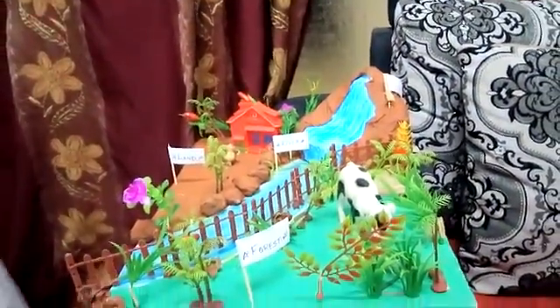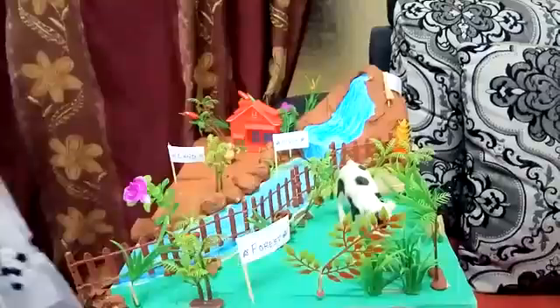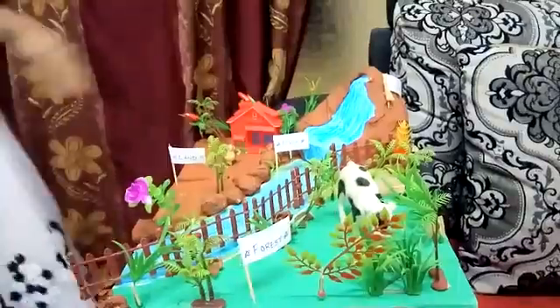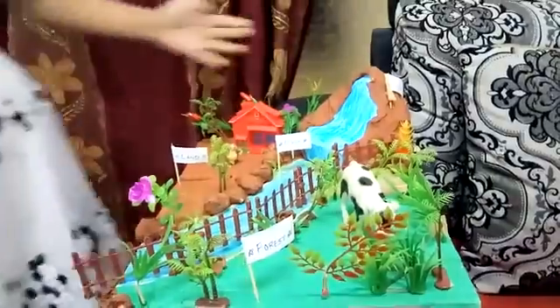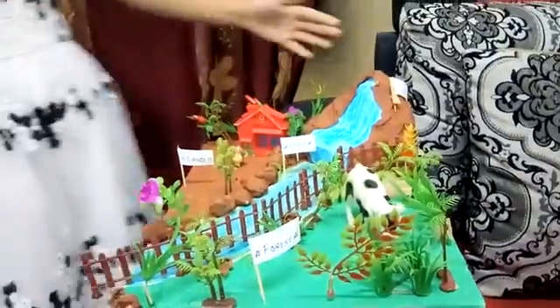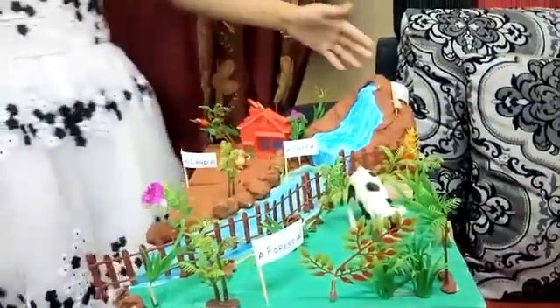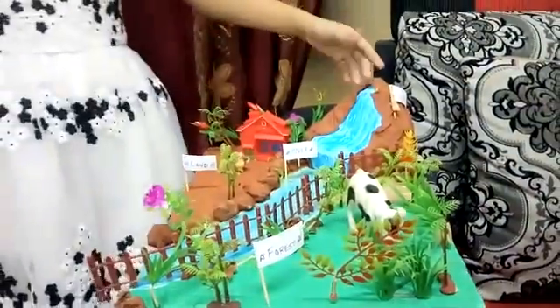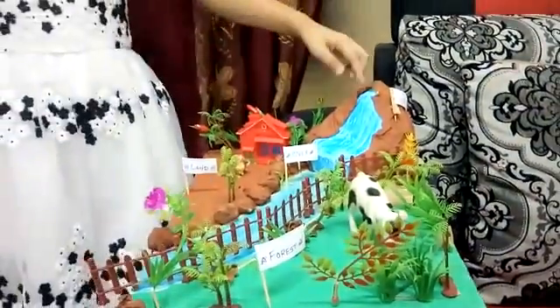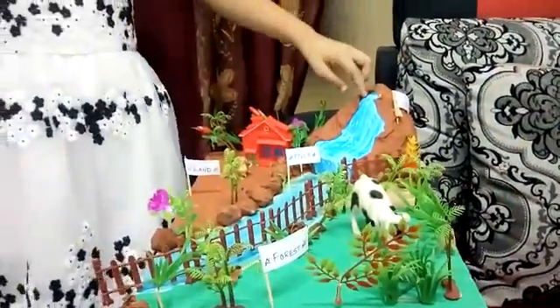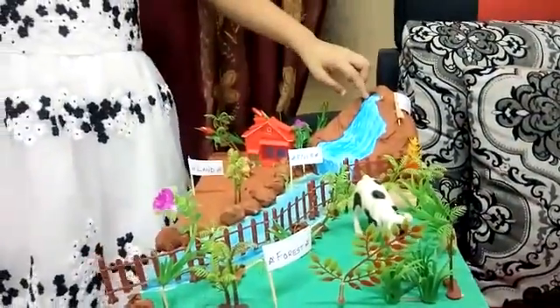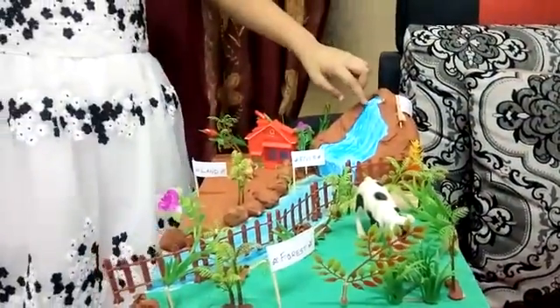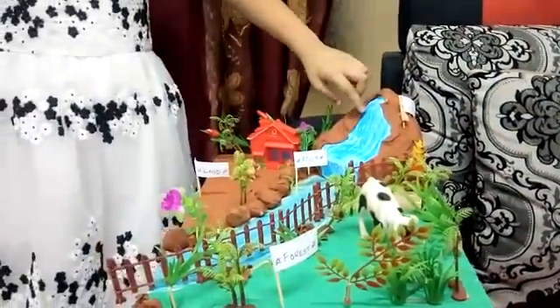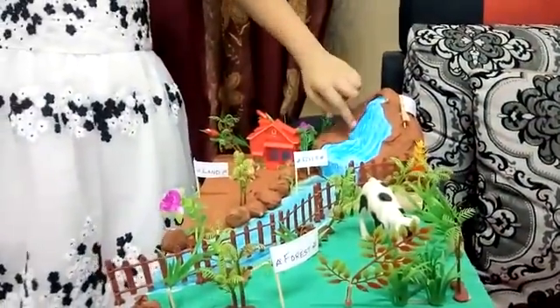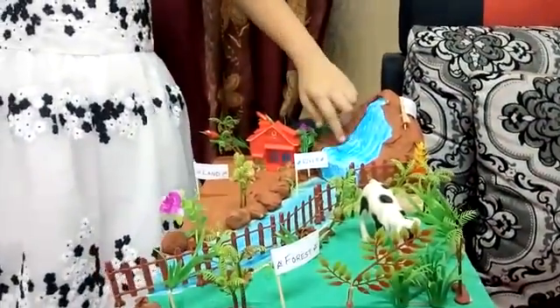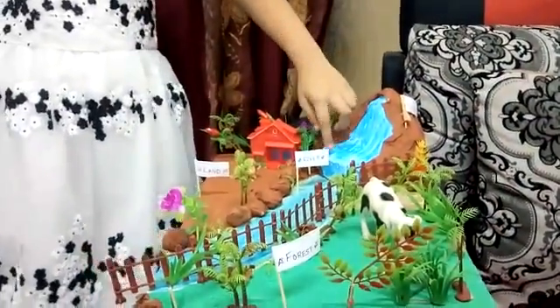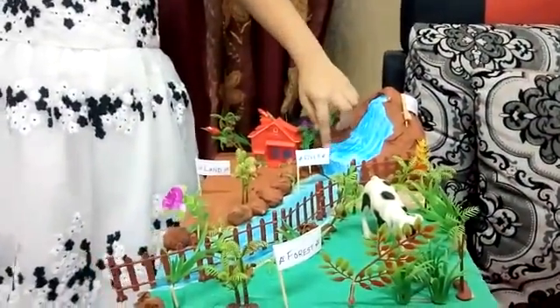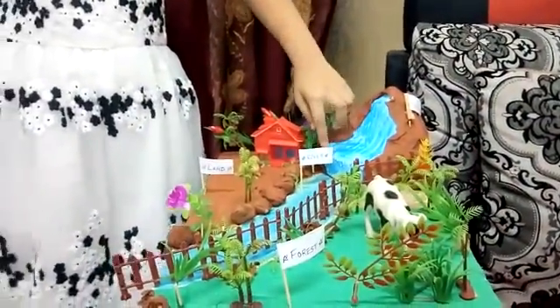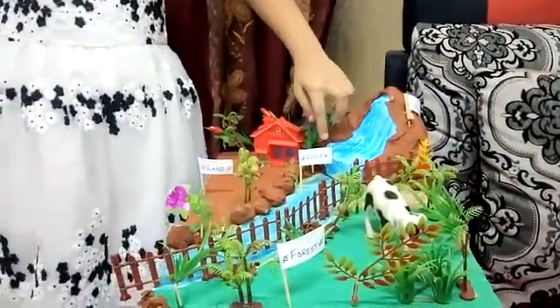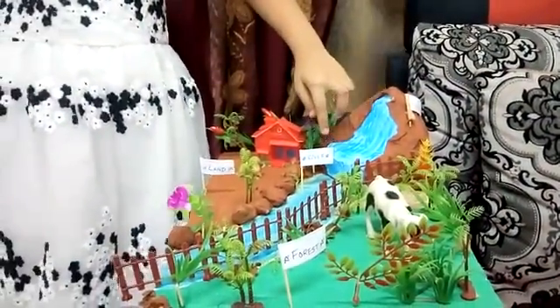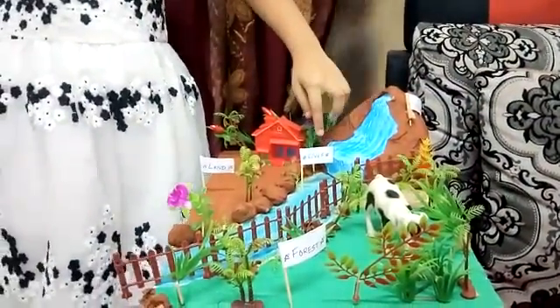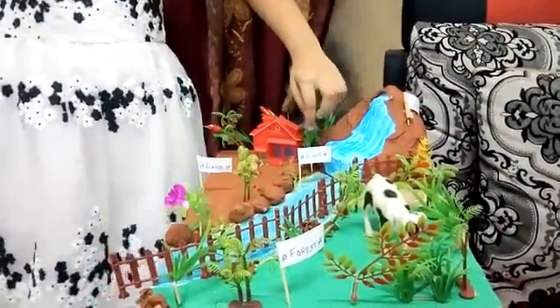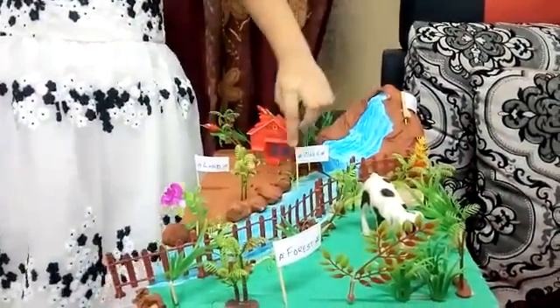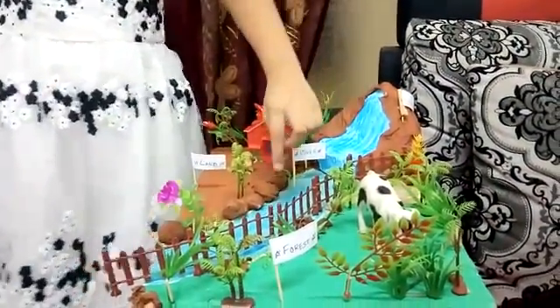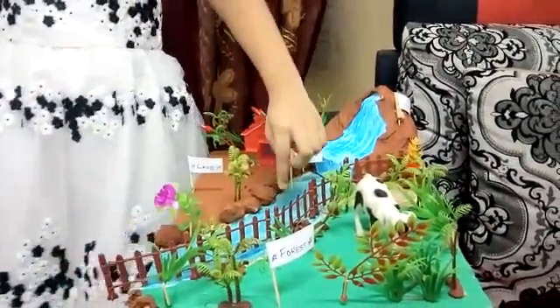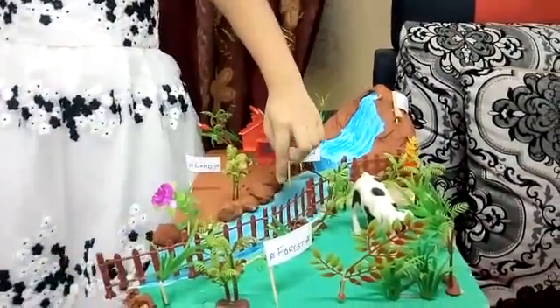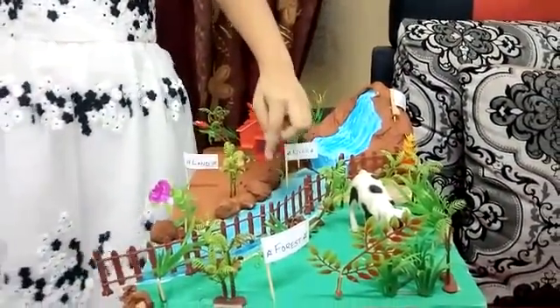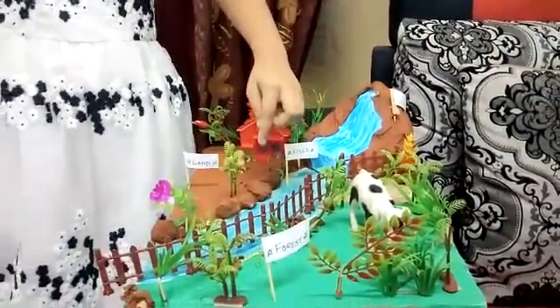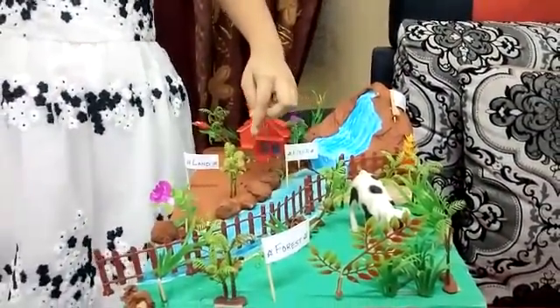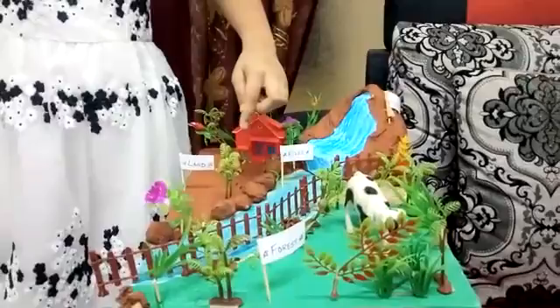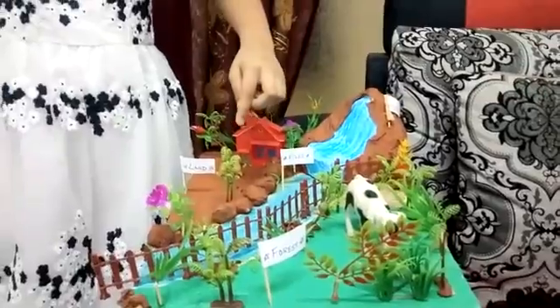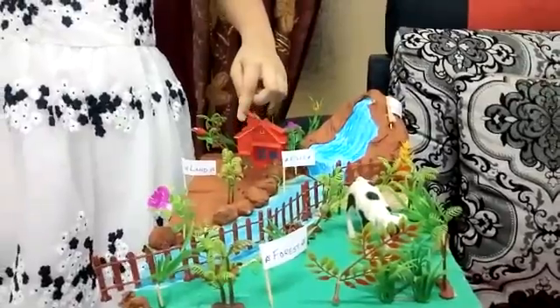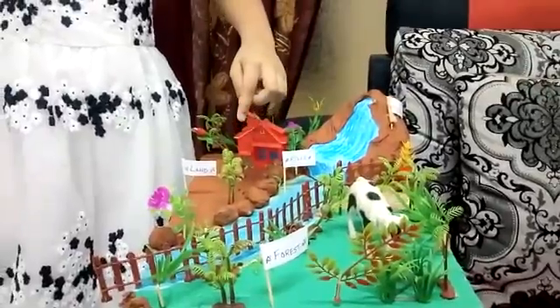Oh my gosh, look at this. It's beautiful. I think this will look real. It's beautiful.